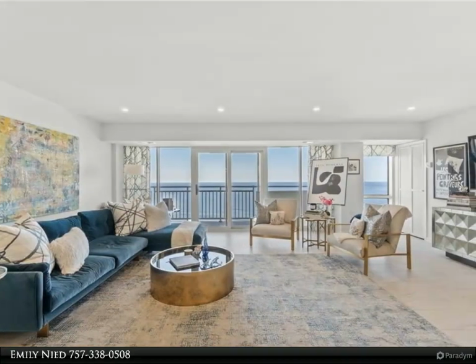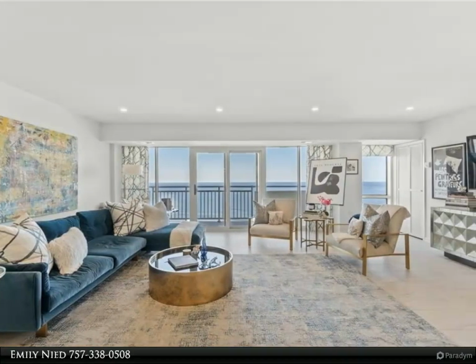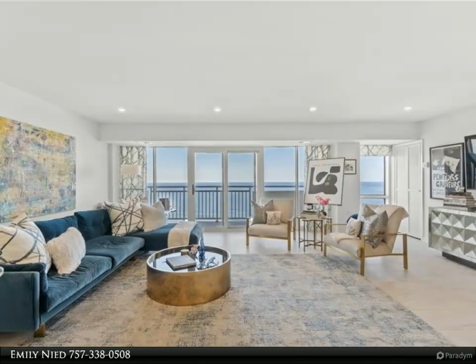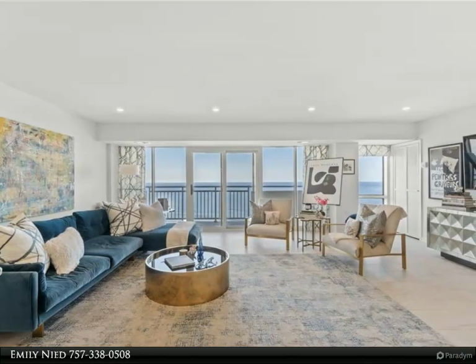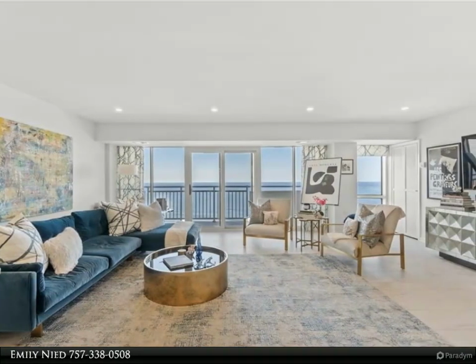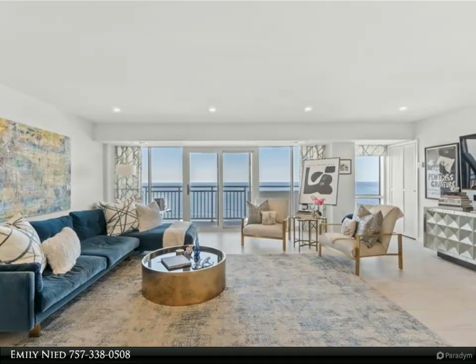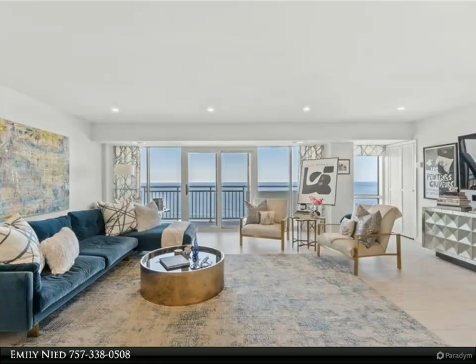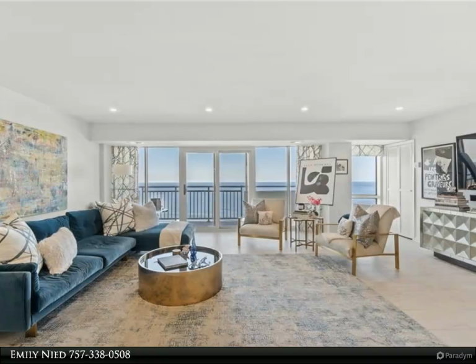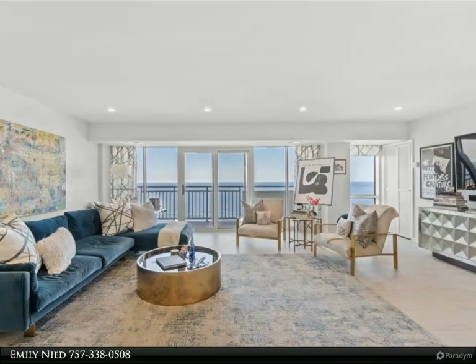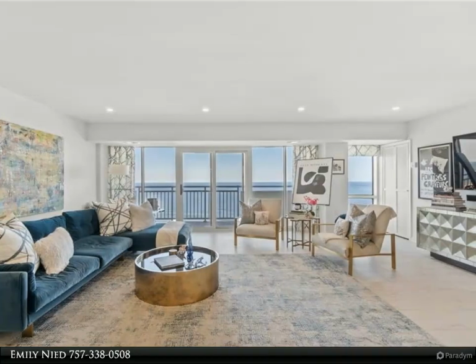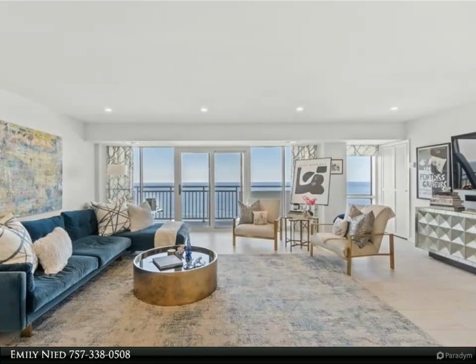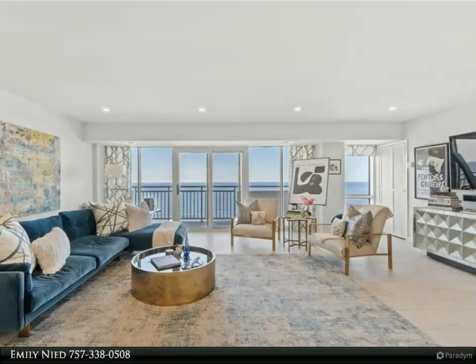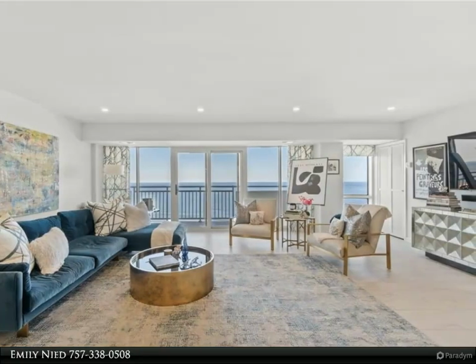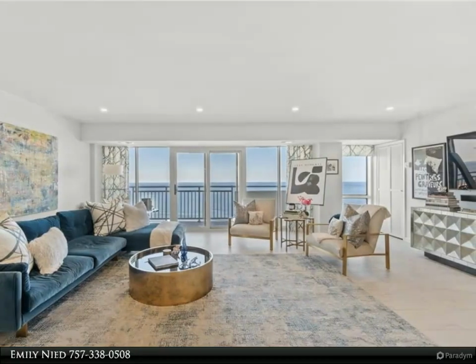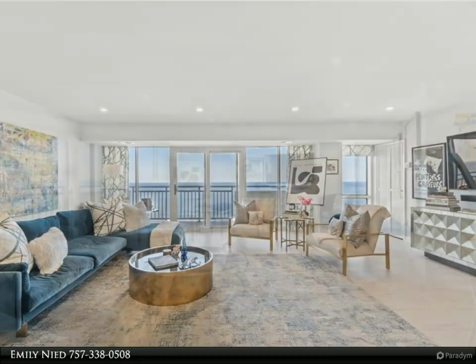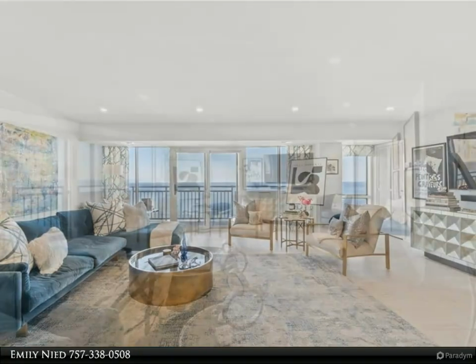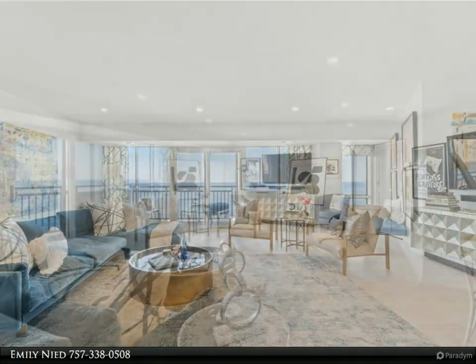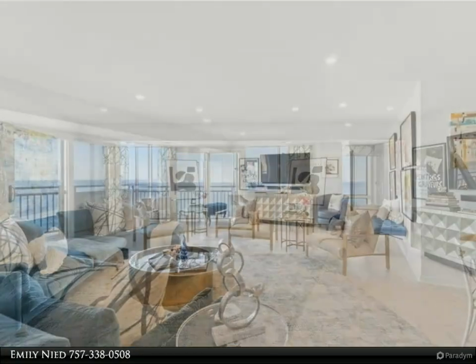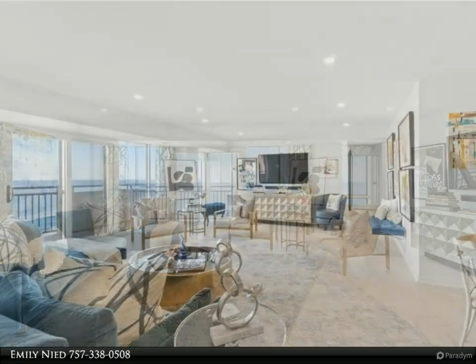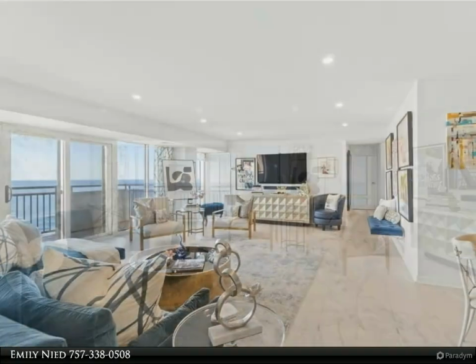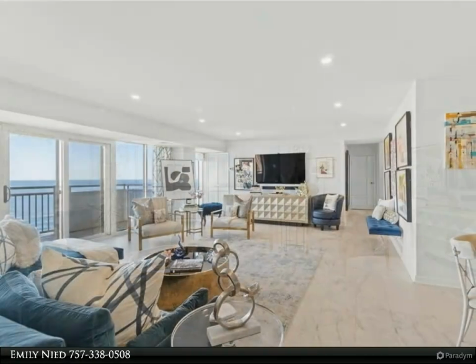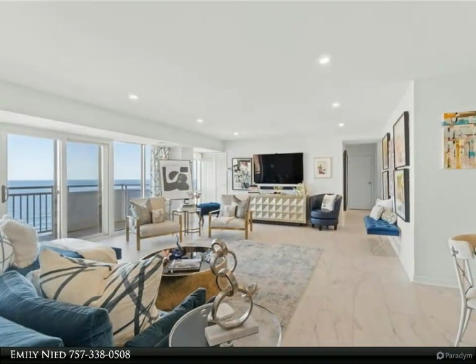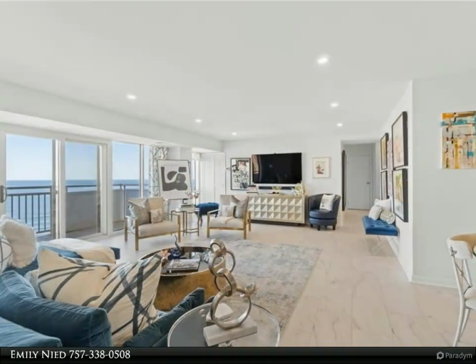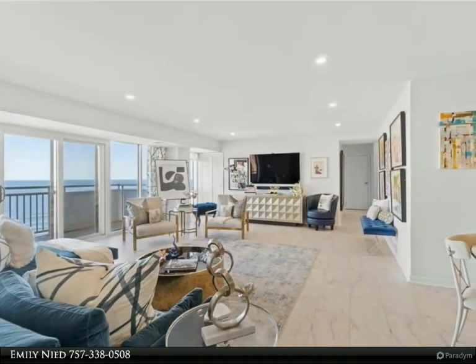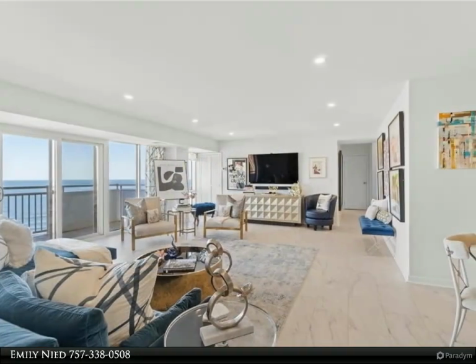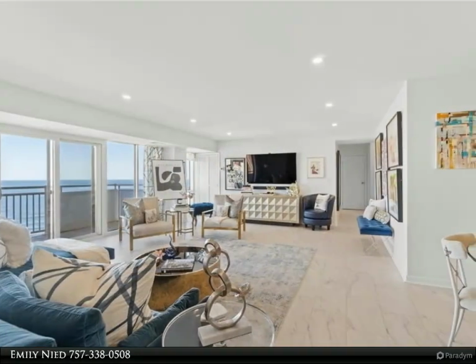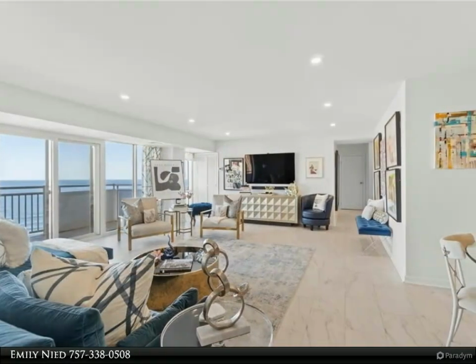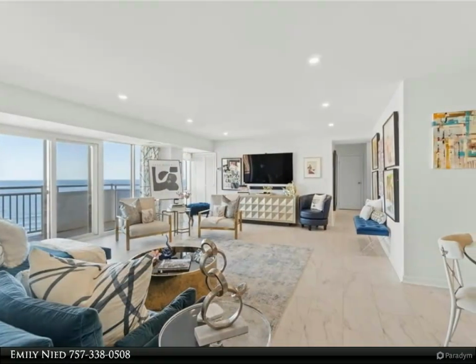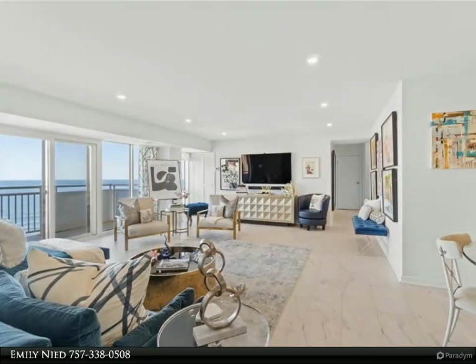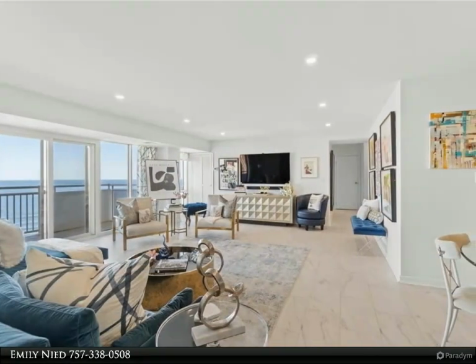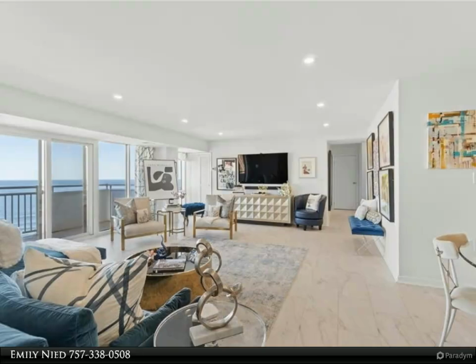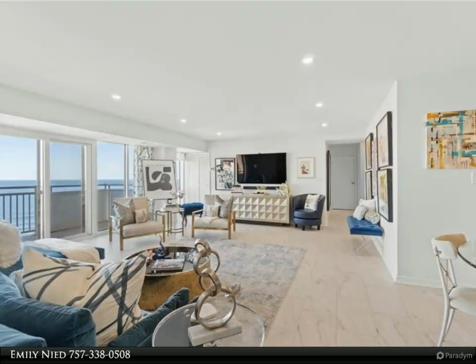Don't miss this opportunity to own a slice of paradise. October 30th, 2024. For more information, review the details below.